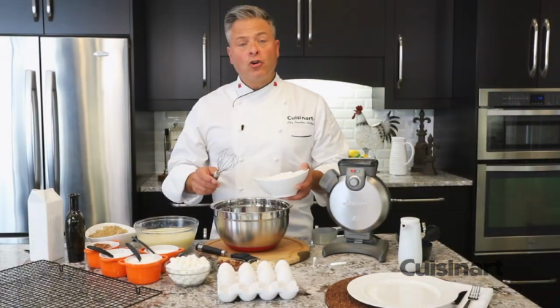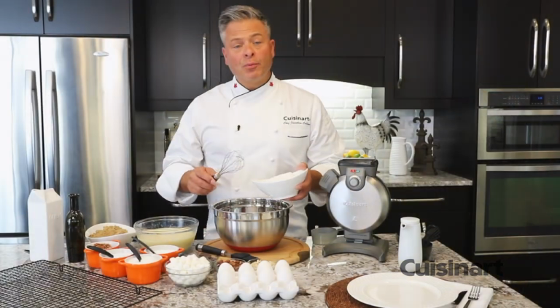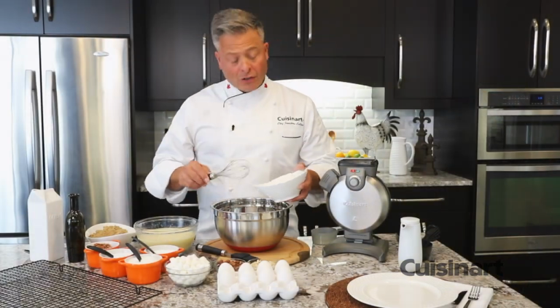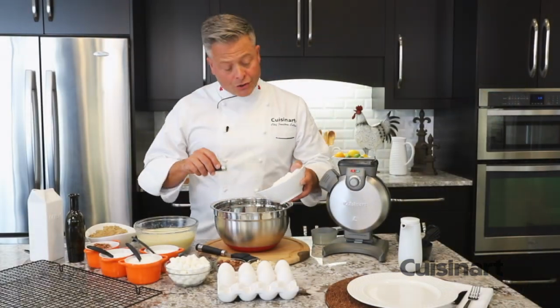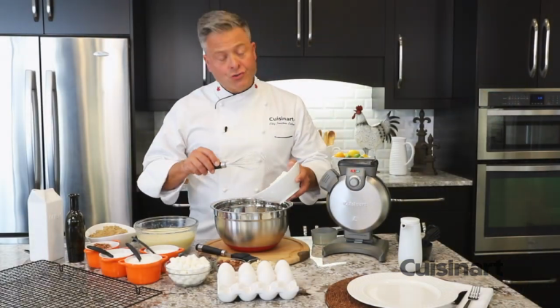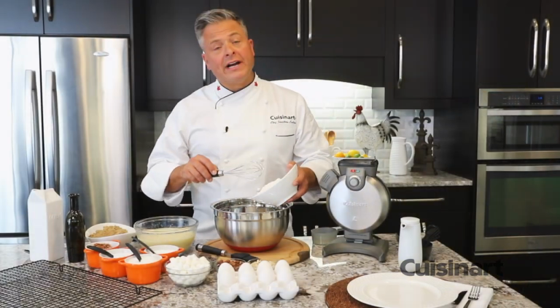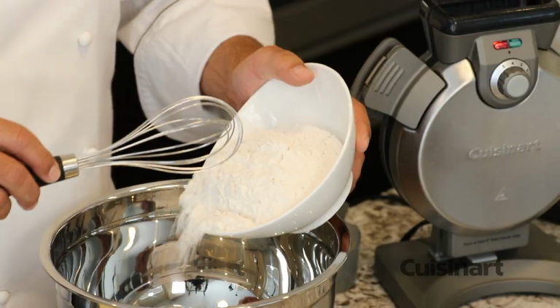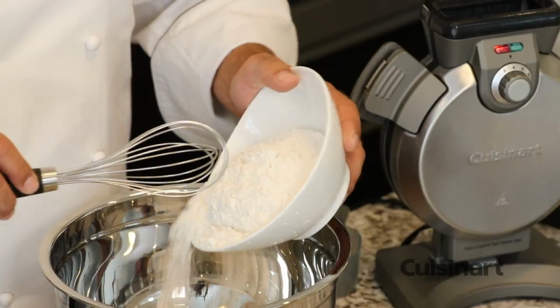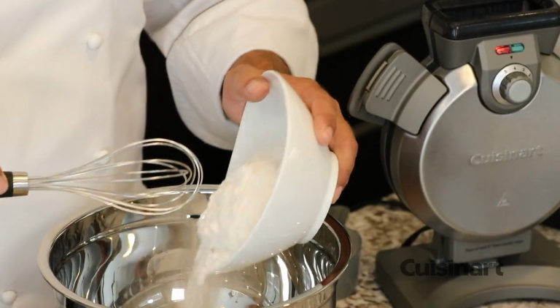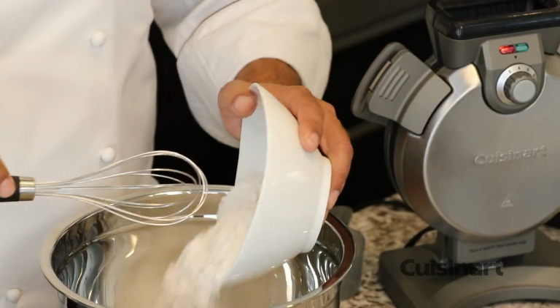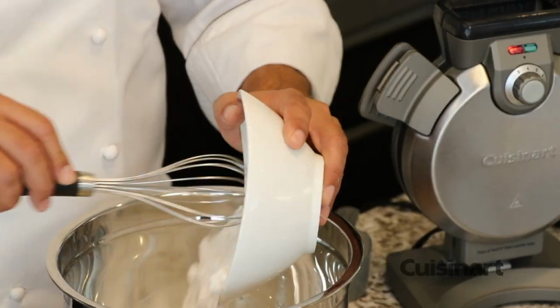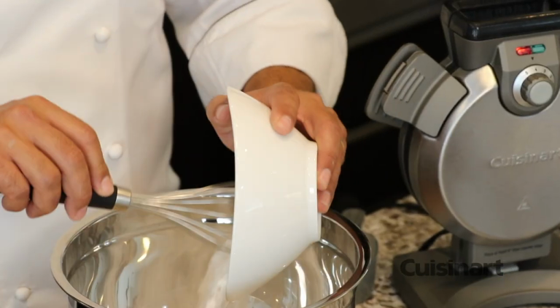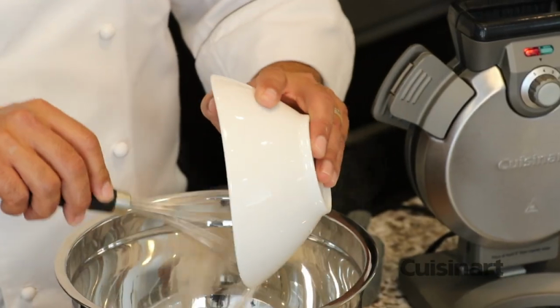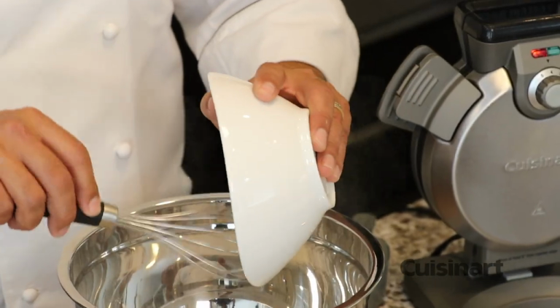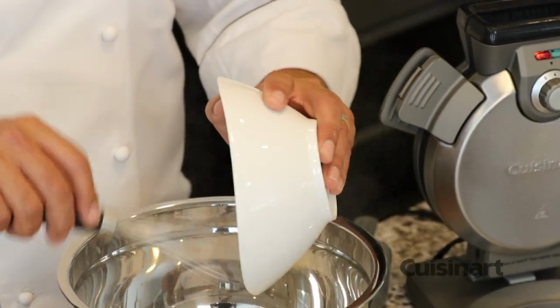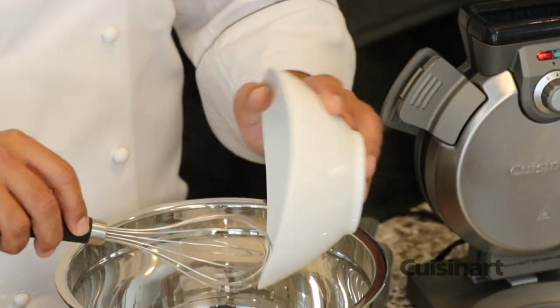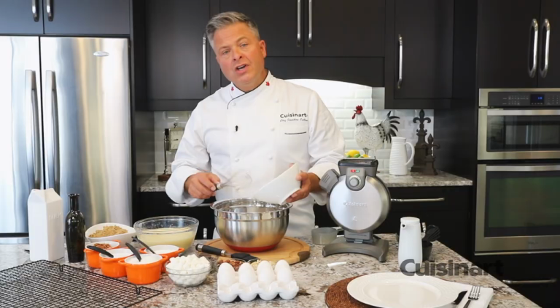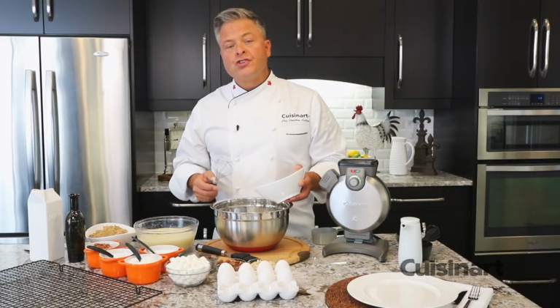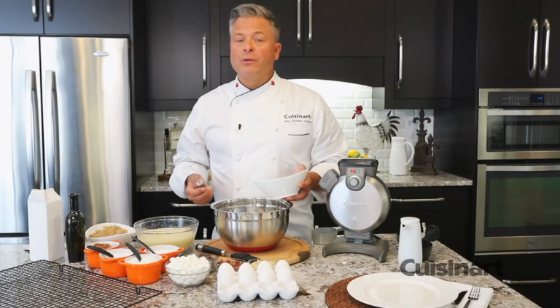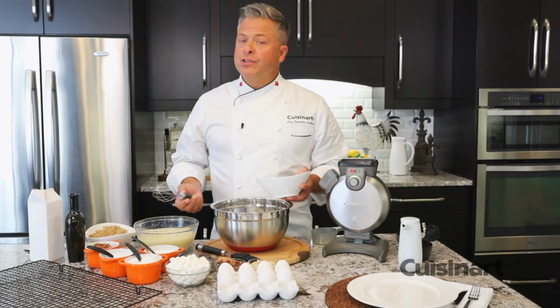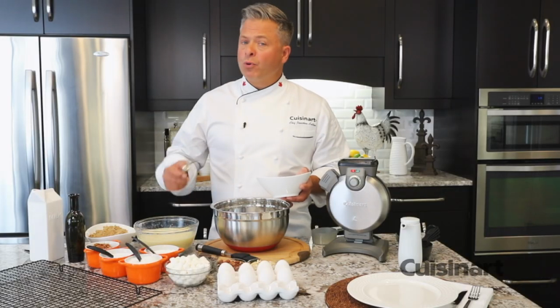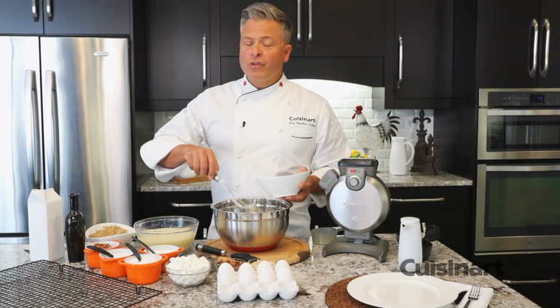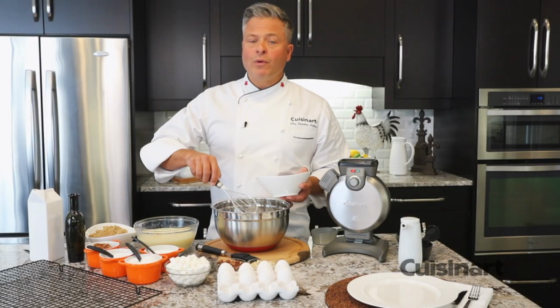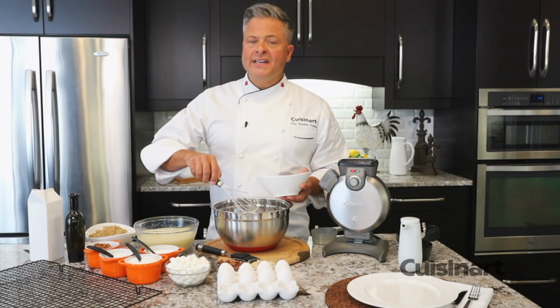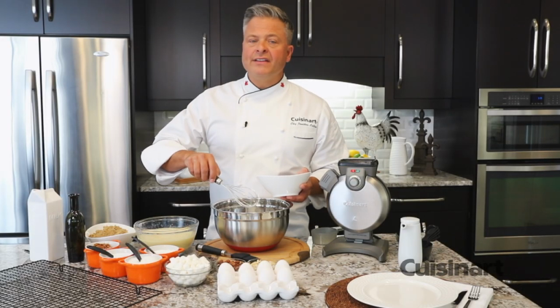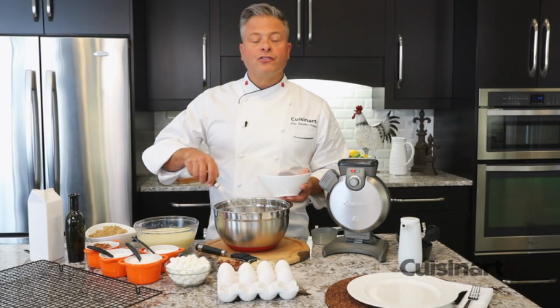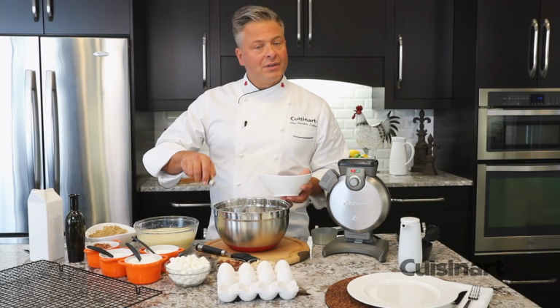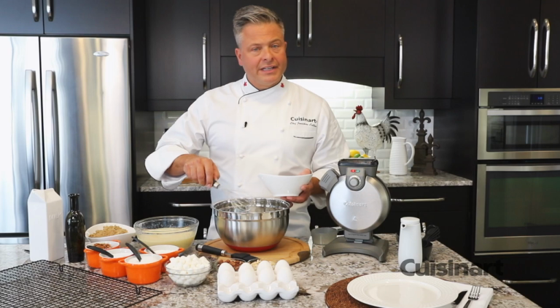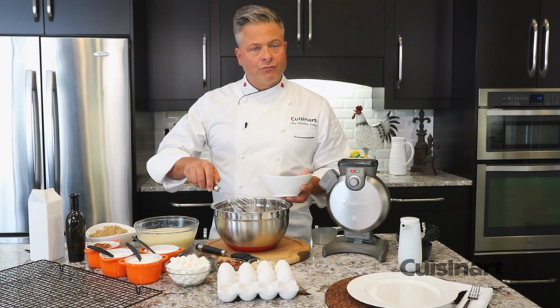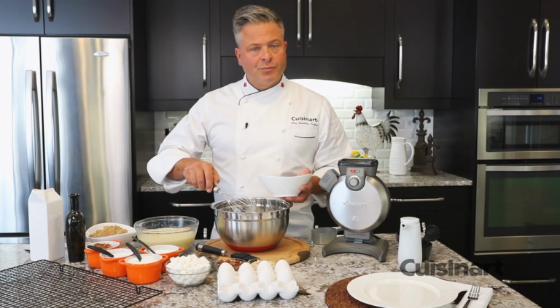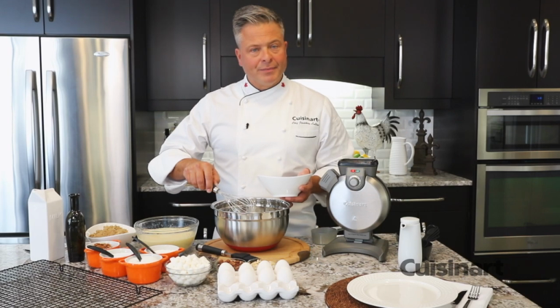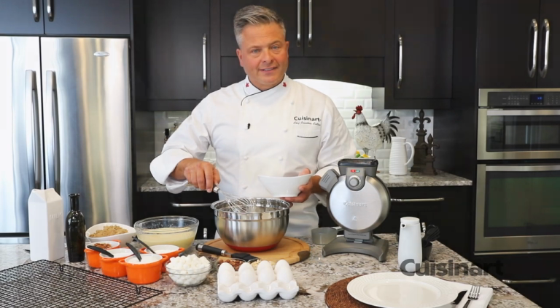Incorporate all your dry ingredients into a larger bowl so that when you pour the wet in, there's plenty of room to mix.